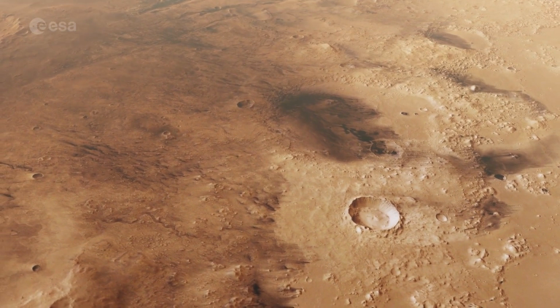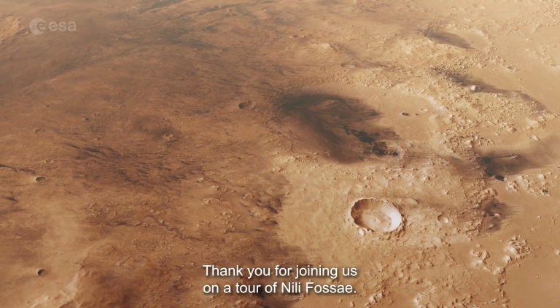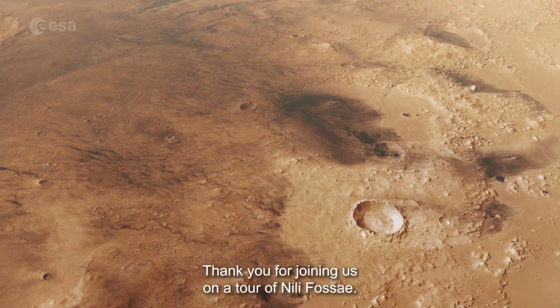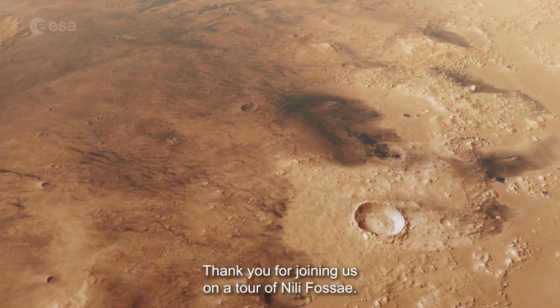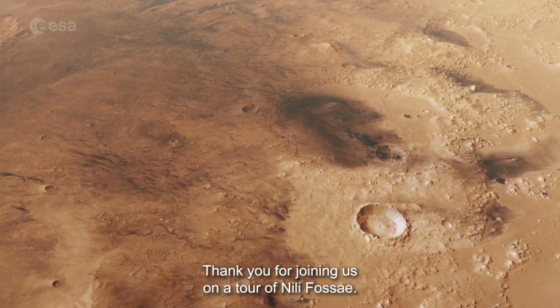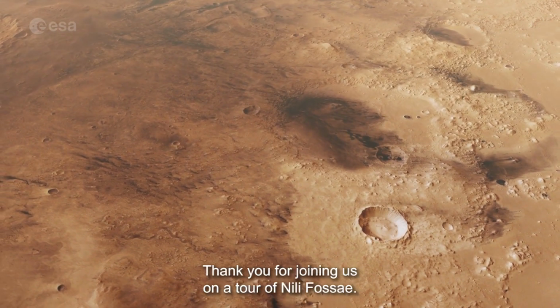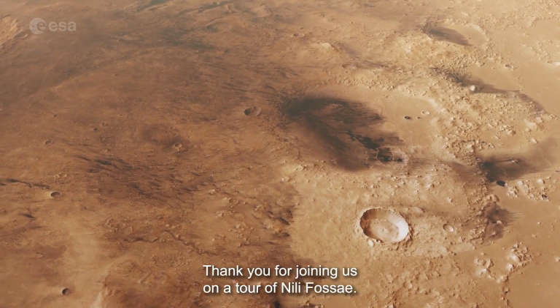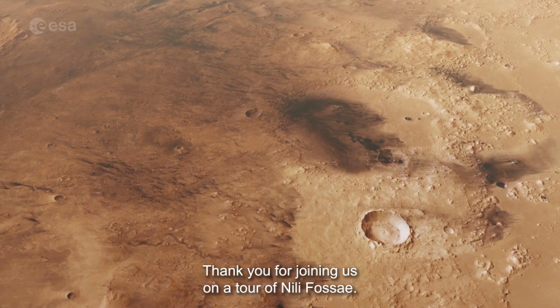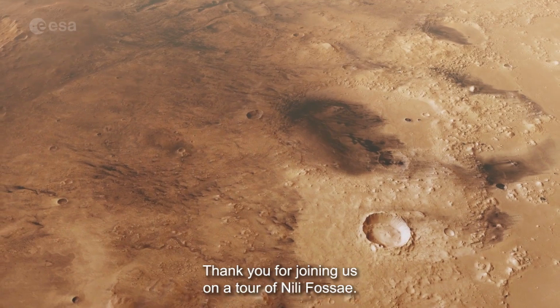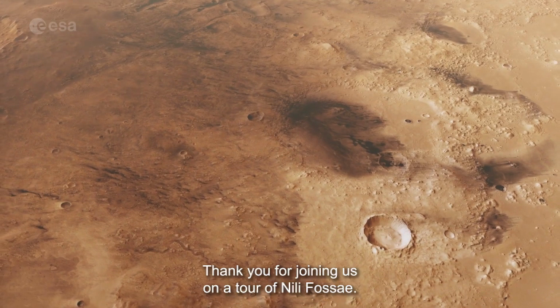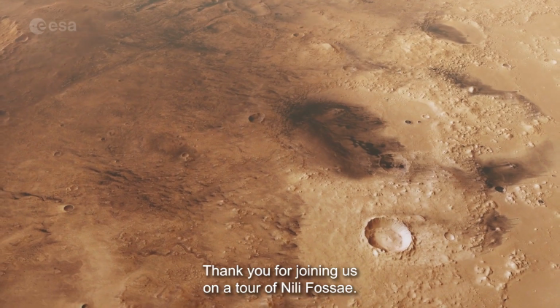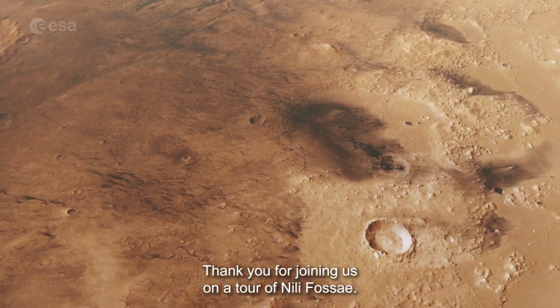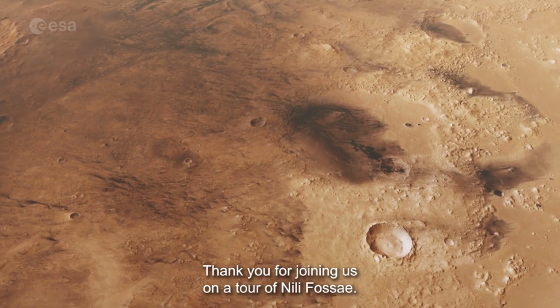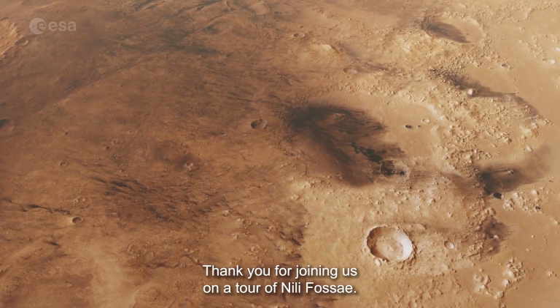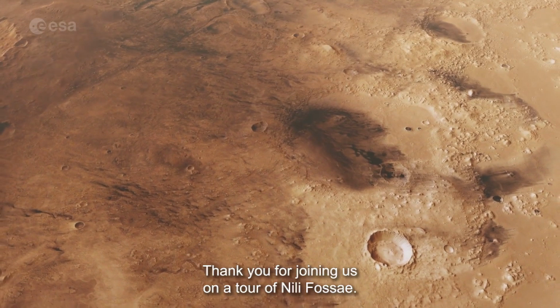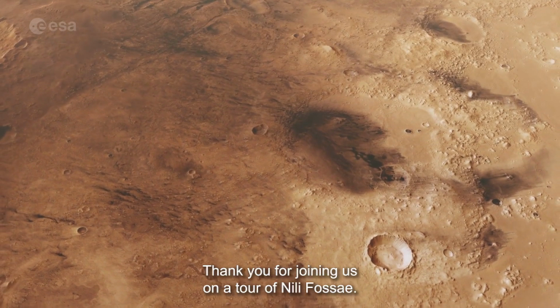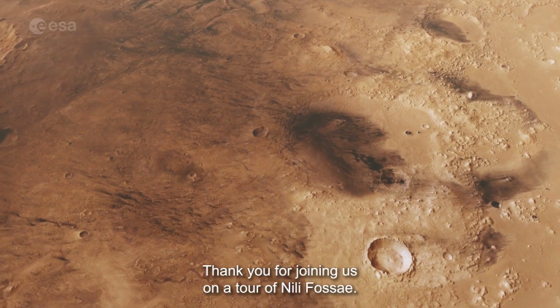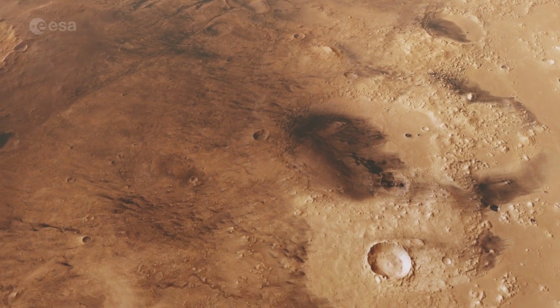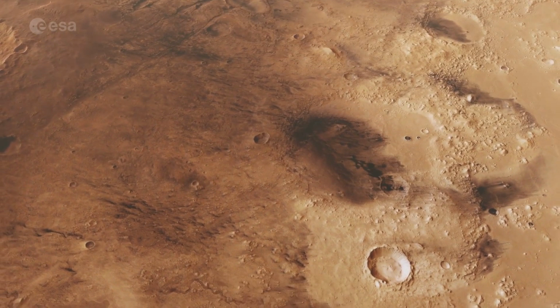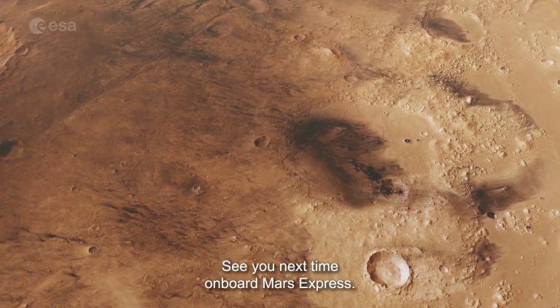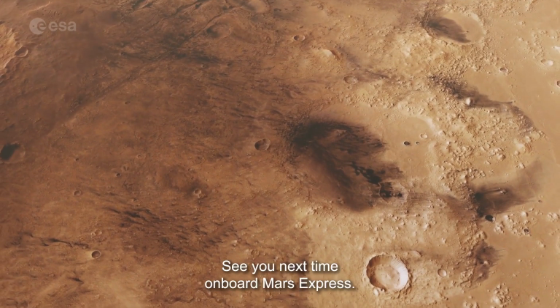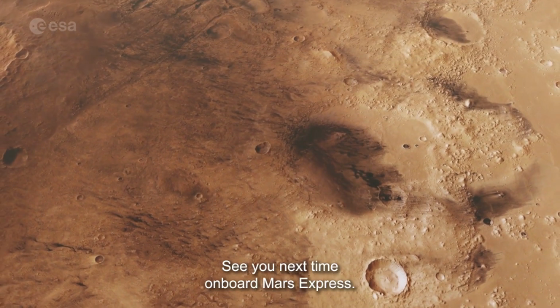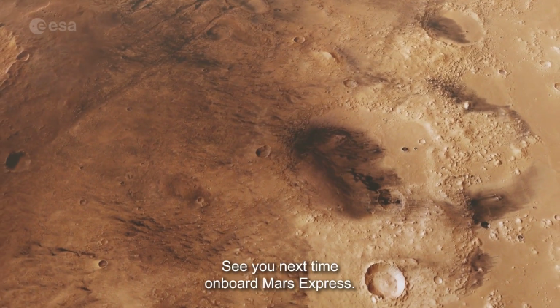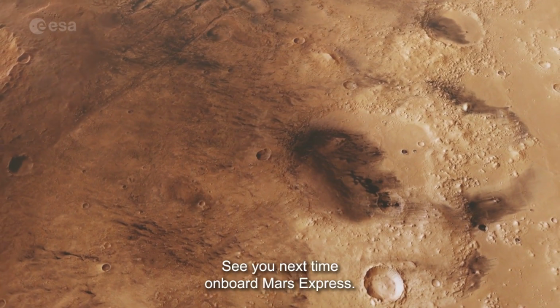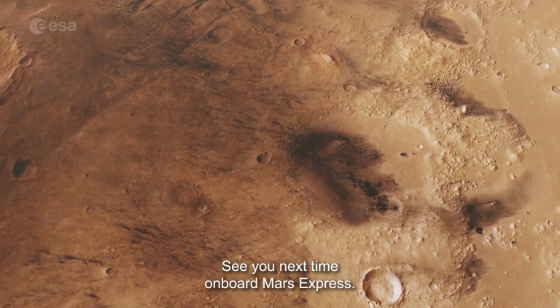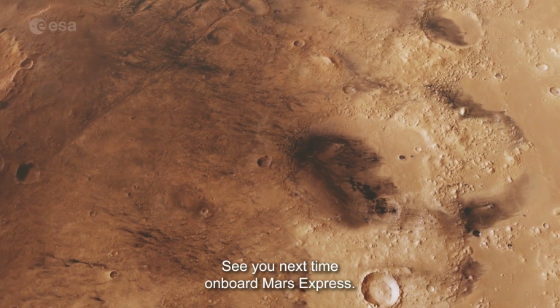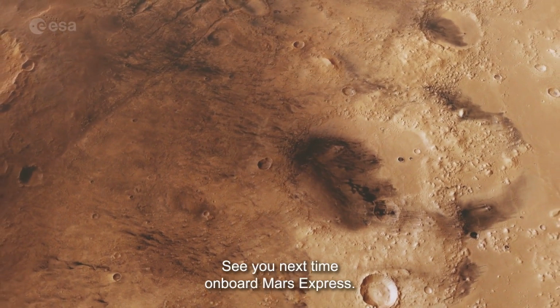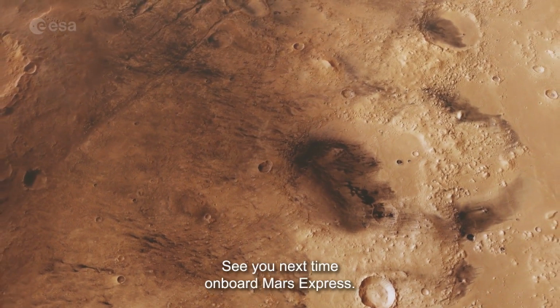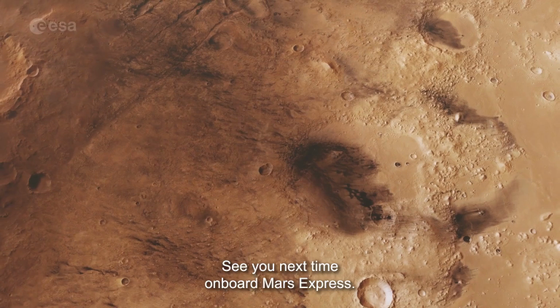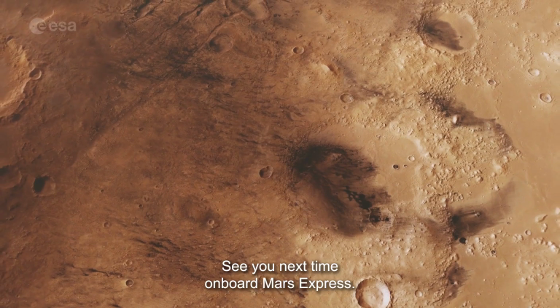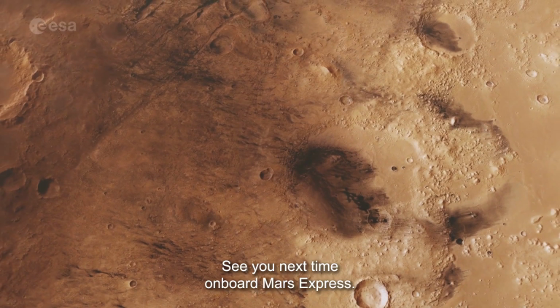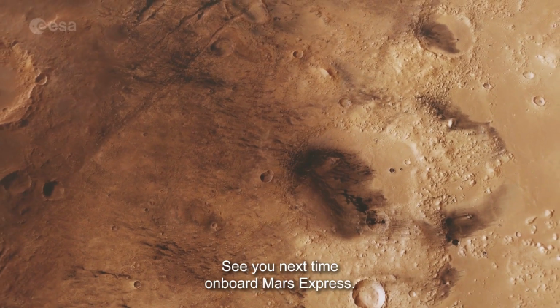Thank you for joining us on a tour of Nilly Fossae. See you next time onboard Mars Express.